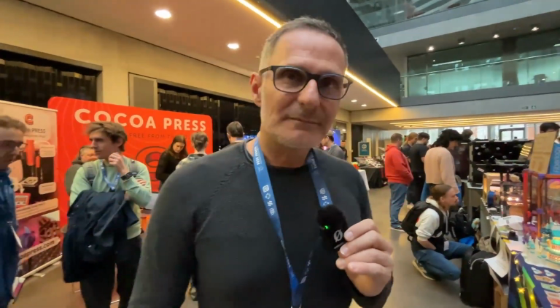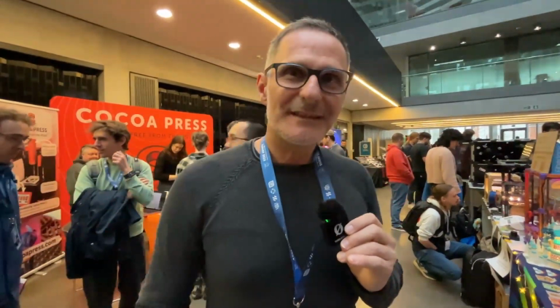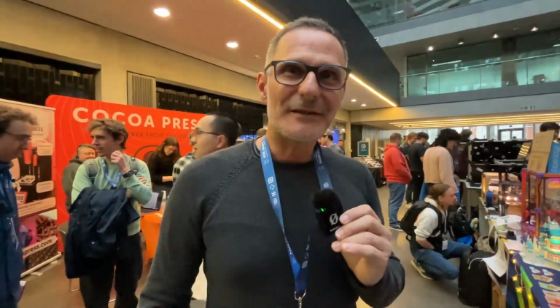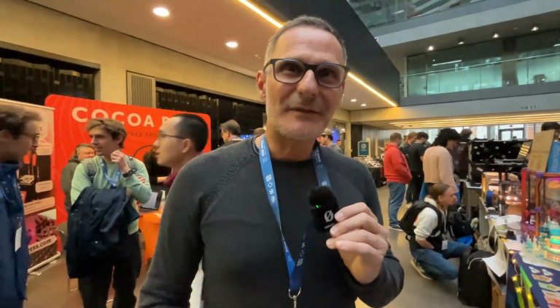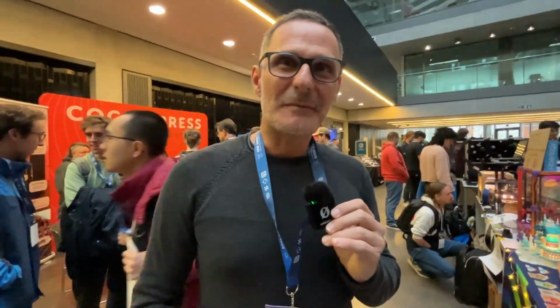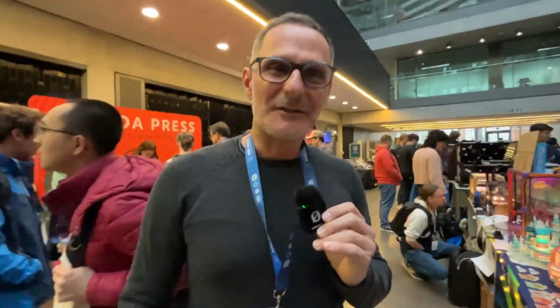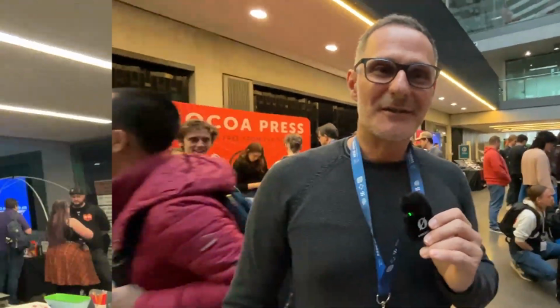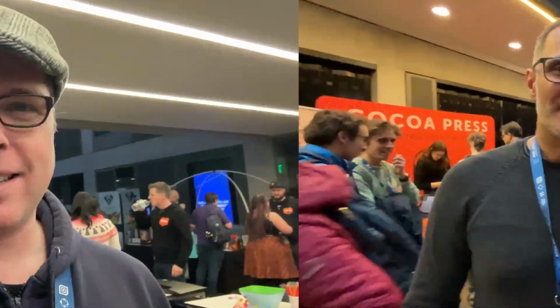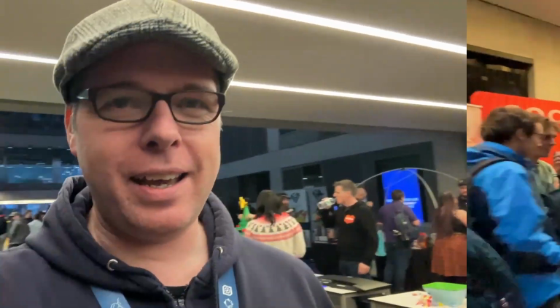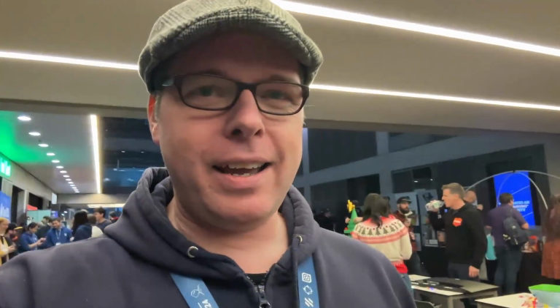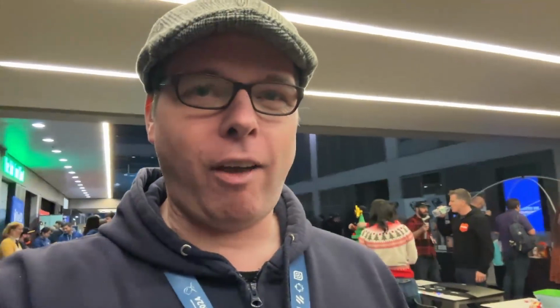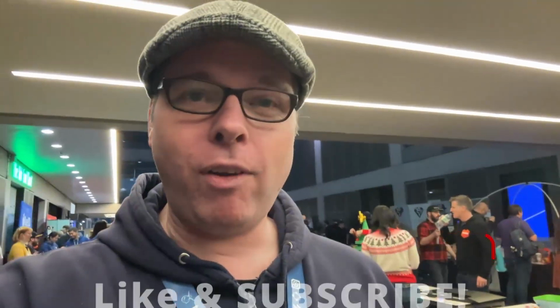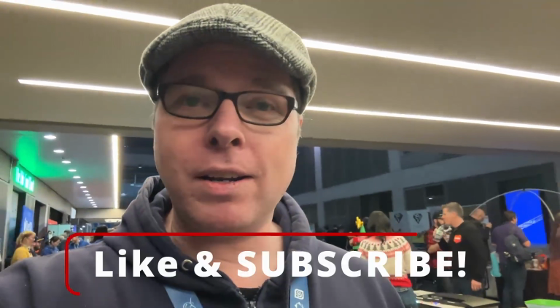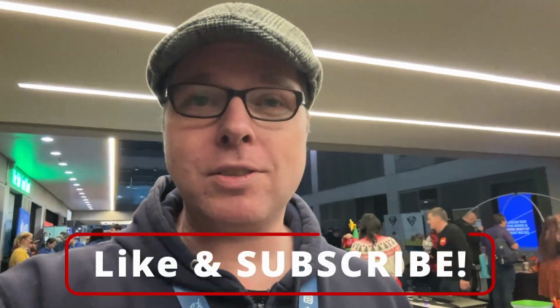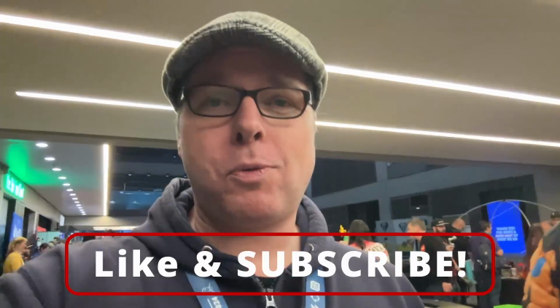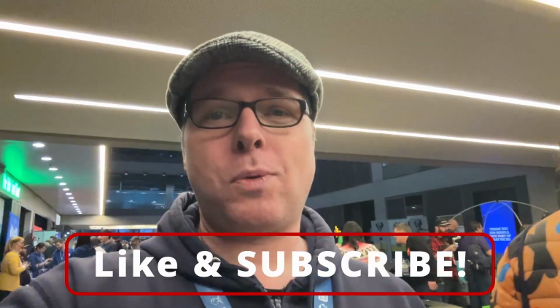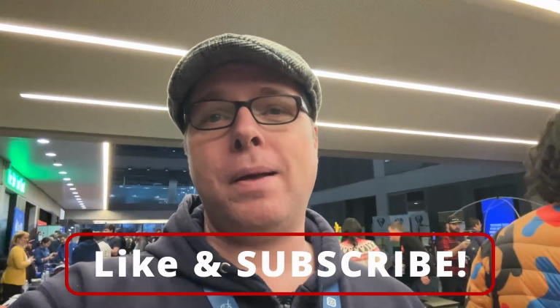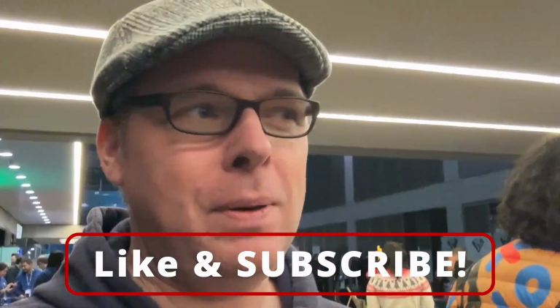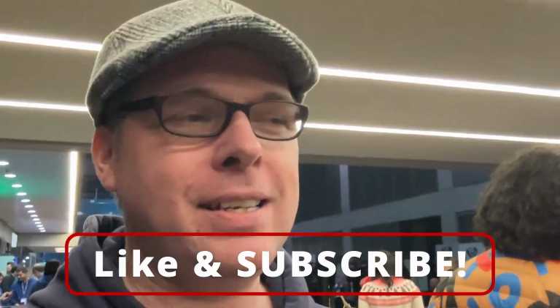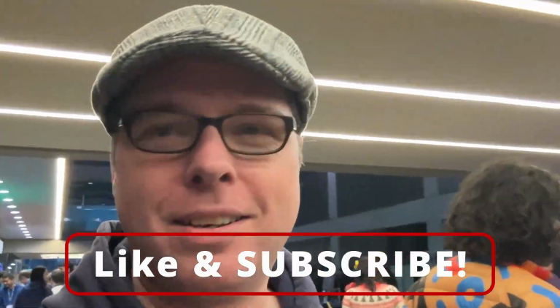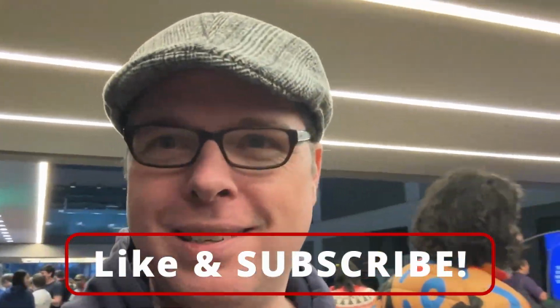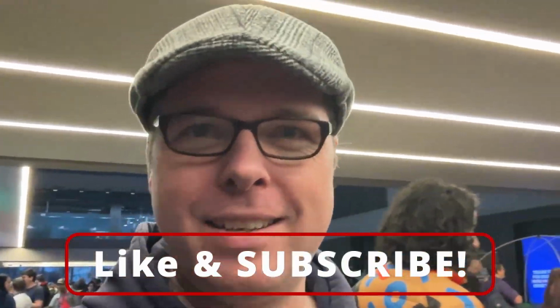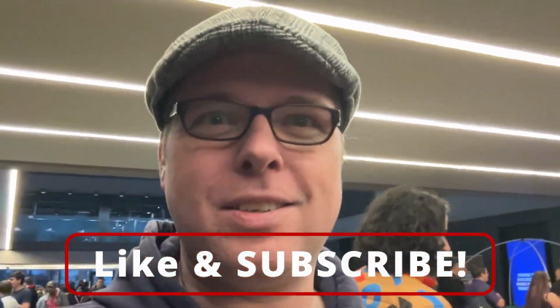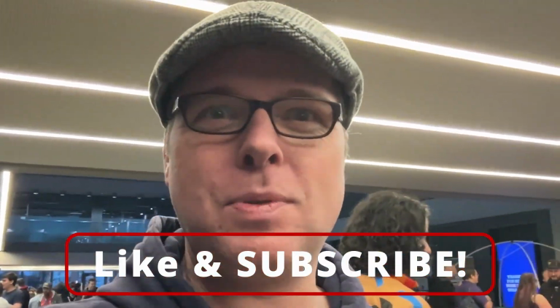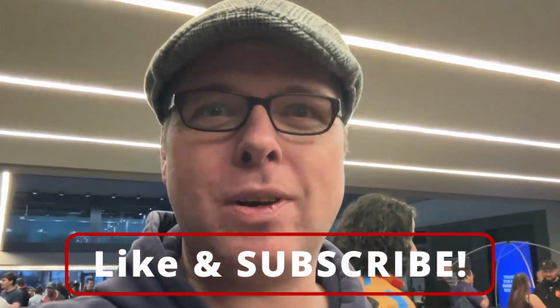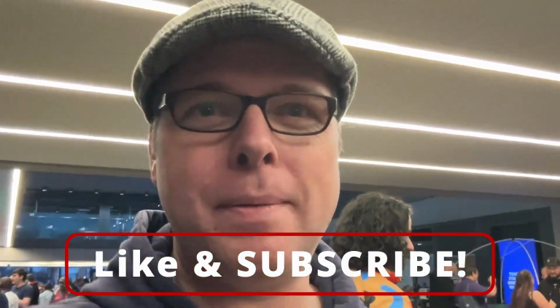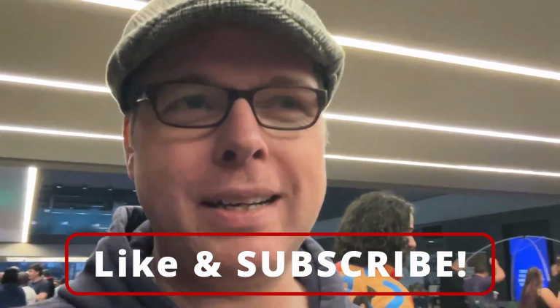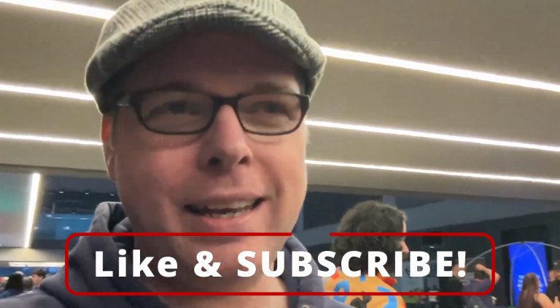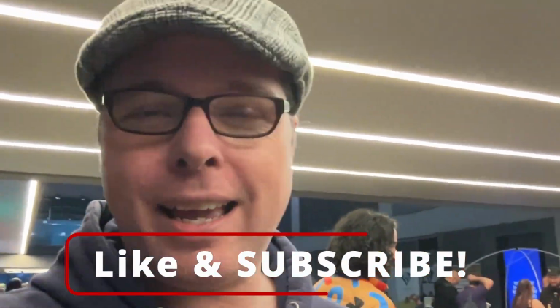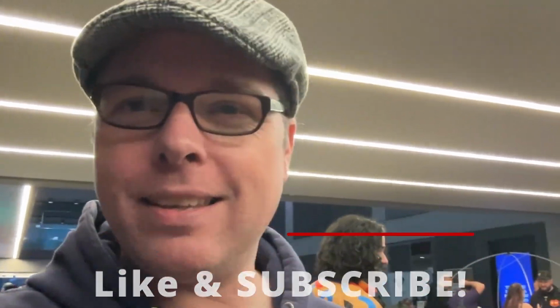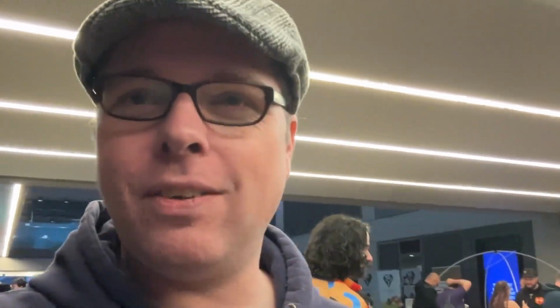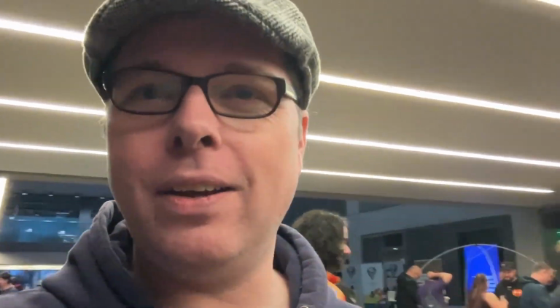Thank you very much. If you're not subscribed, please consider subscribing and liking this video.